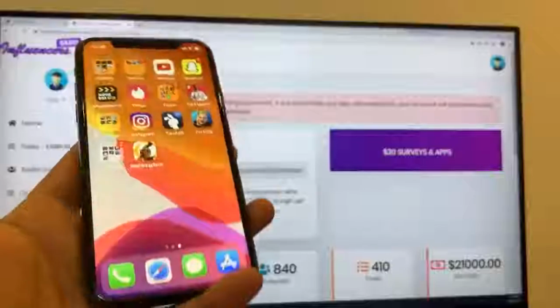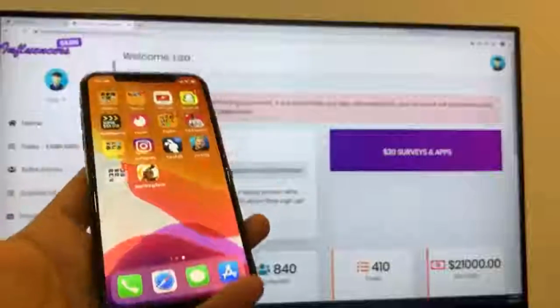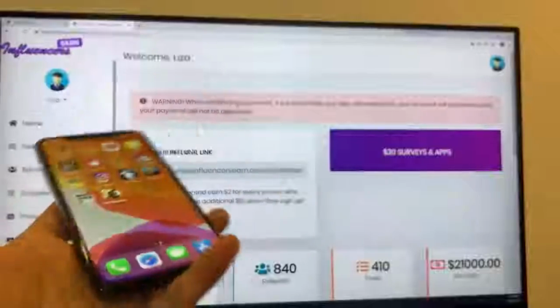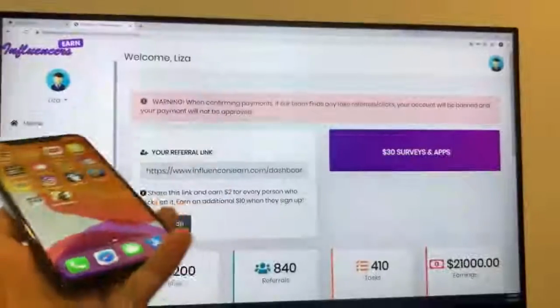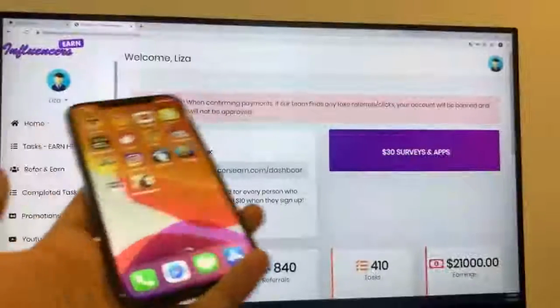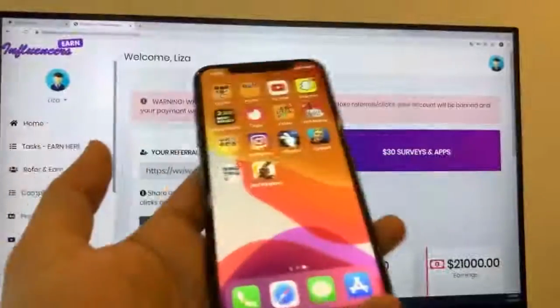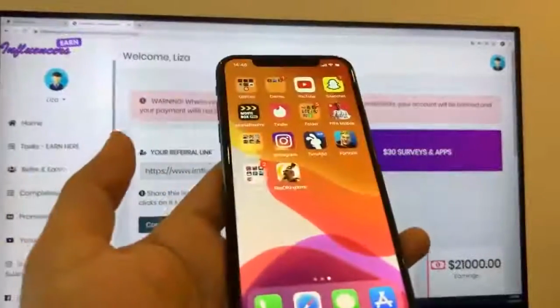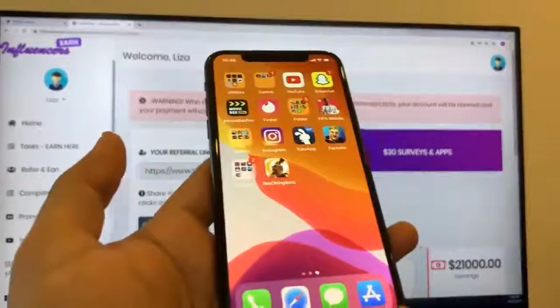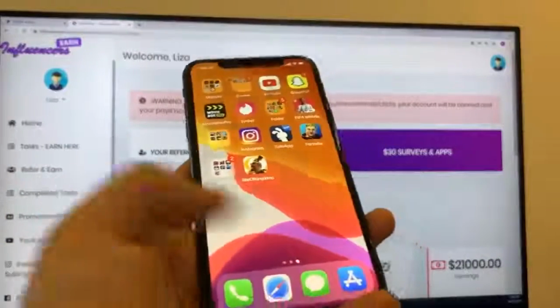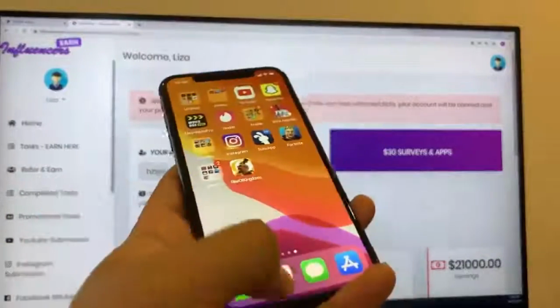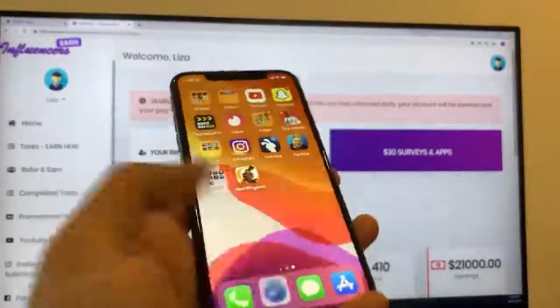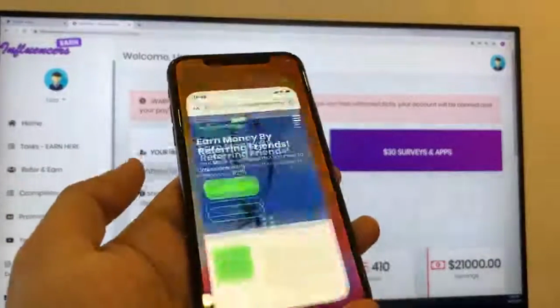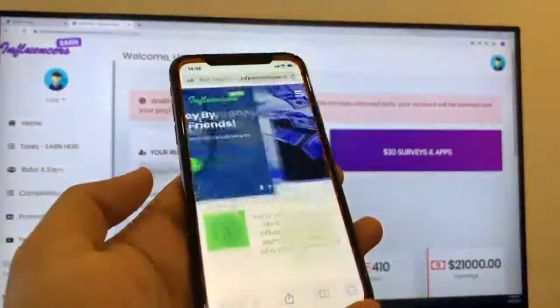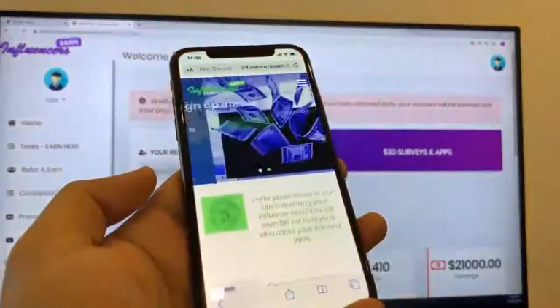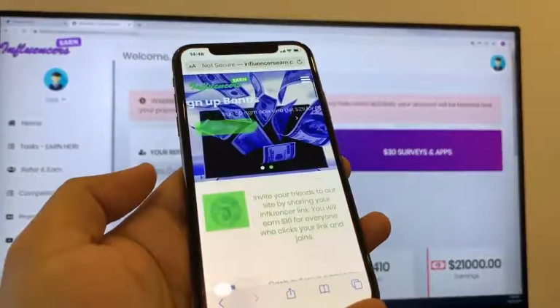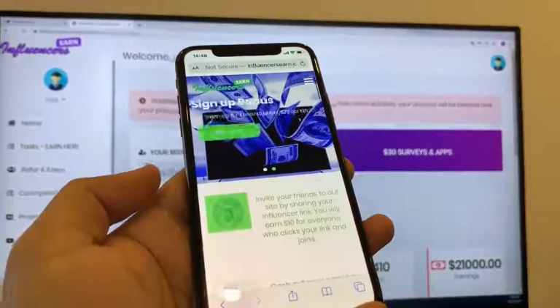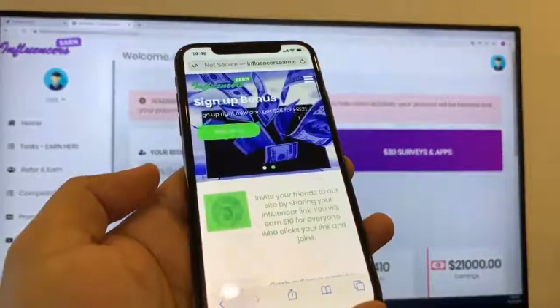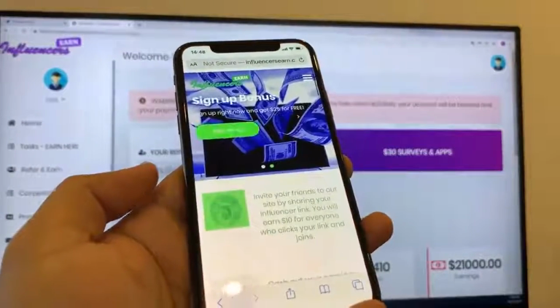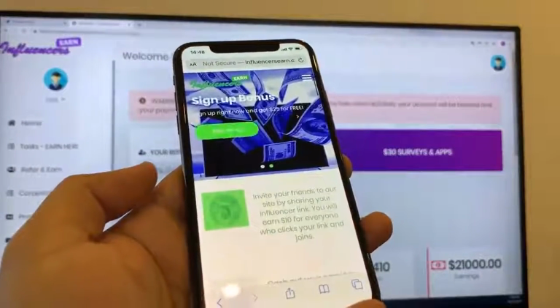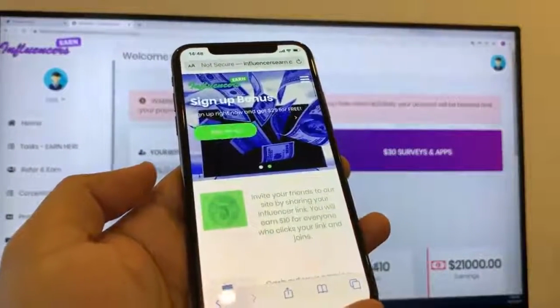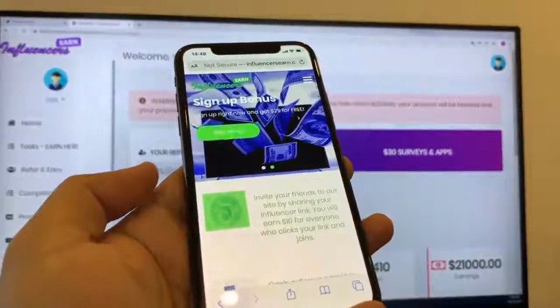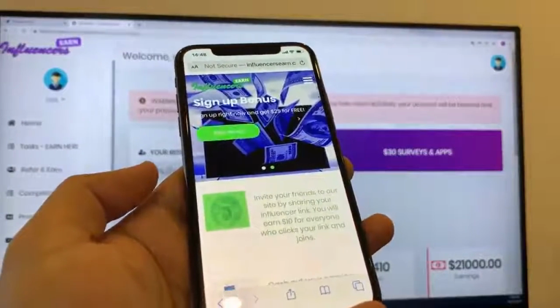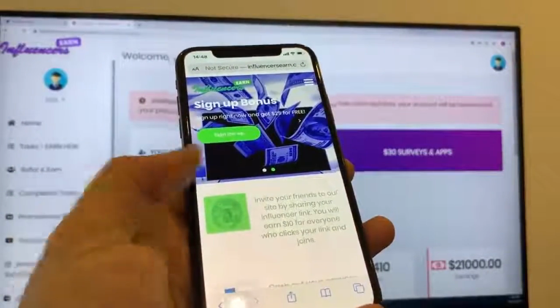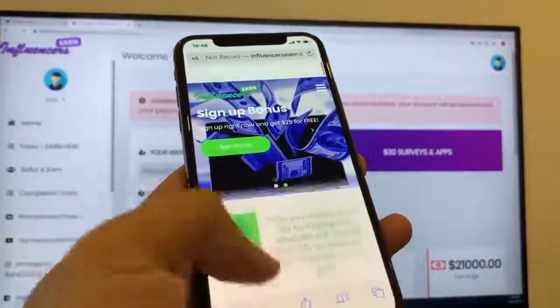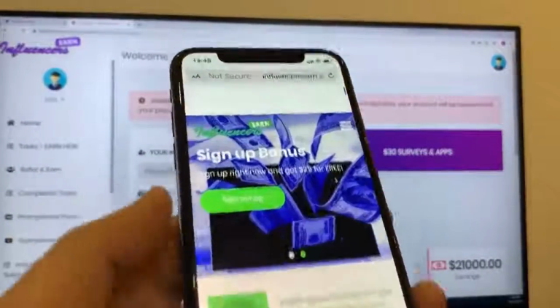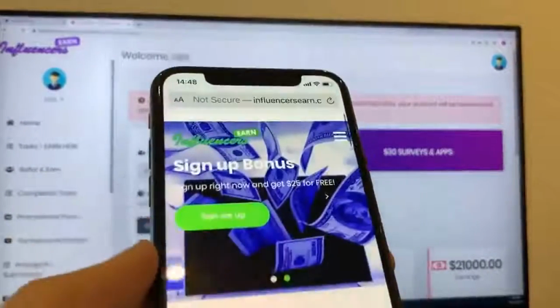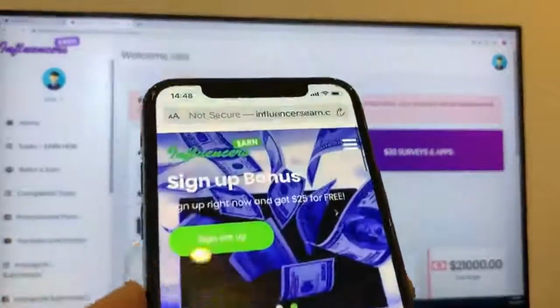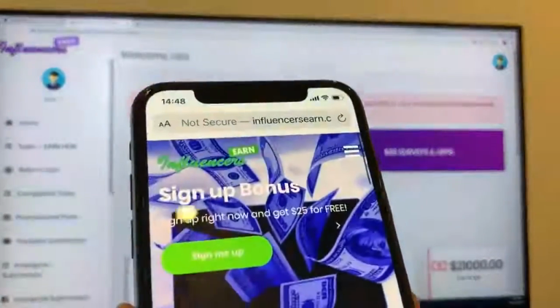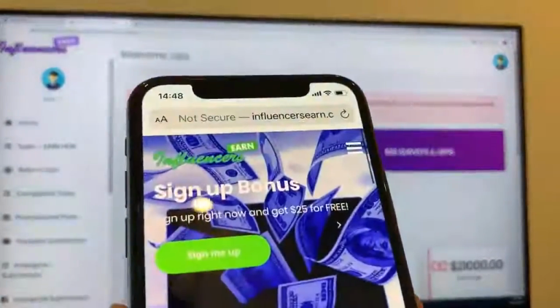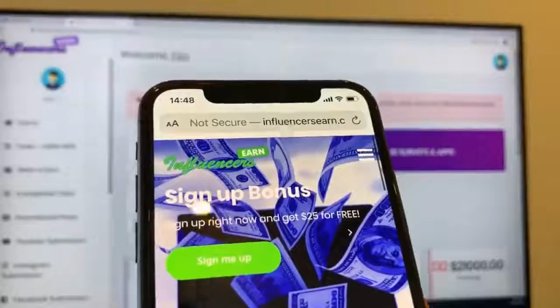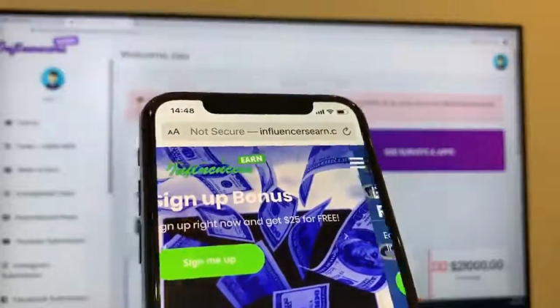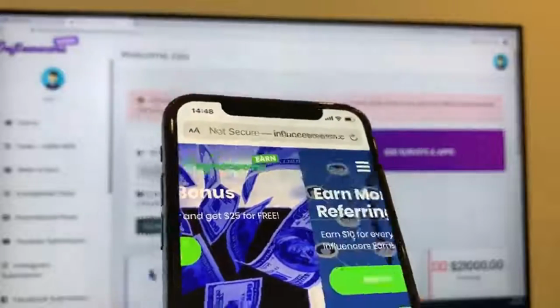Hey, what's up everybody? Welcome to my video. Today I'll be showing you how you can make lots of money online.